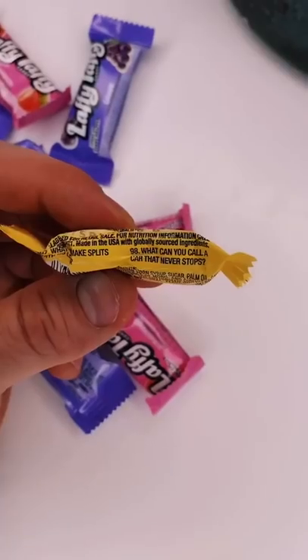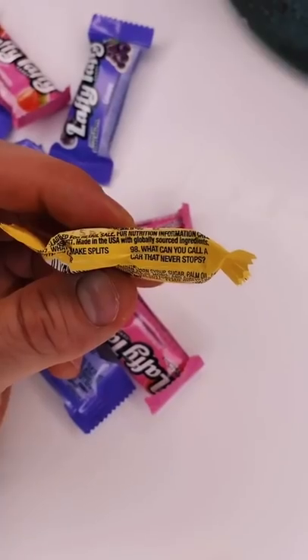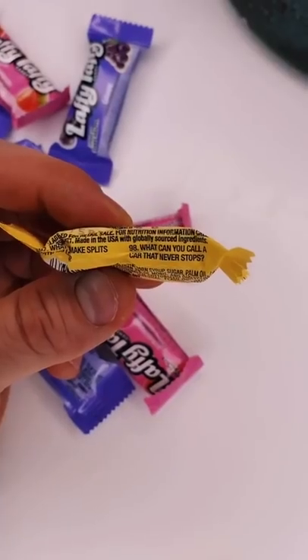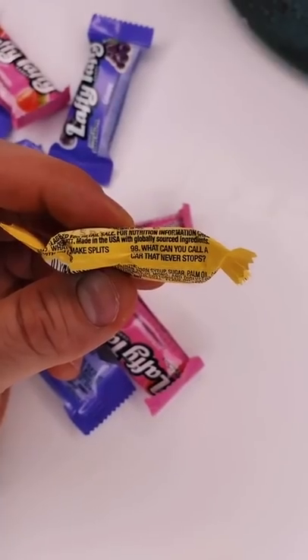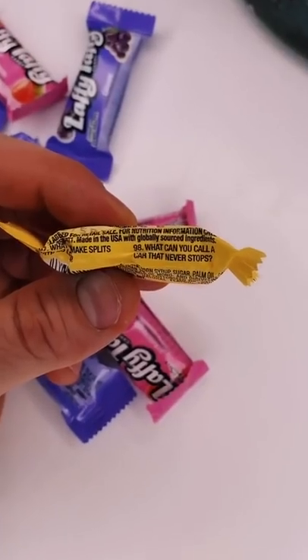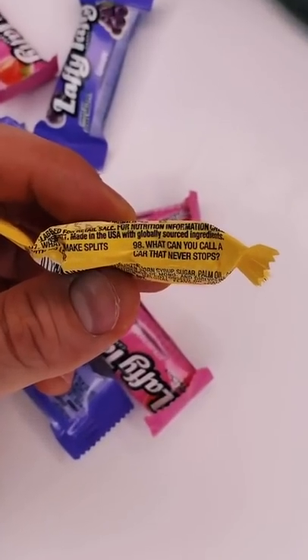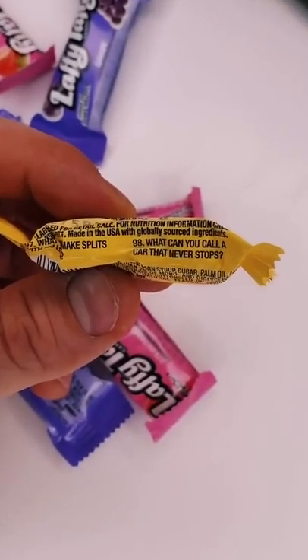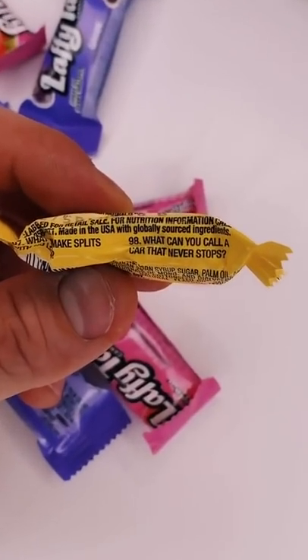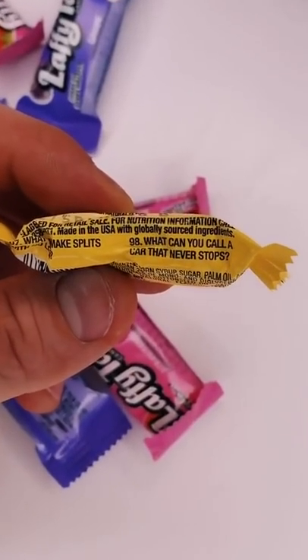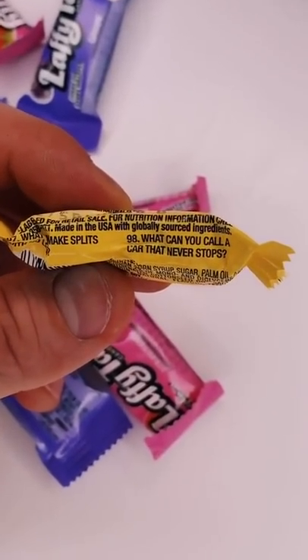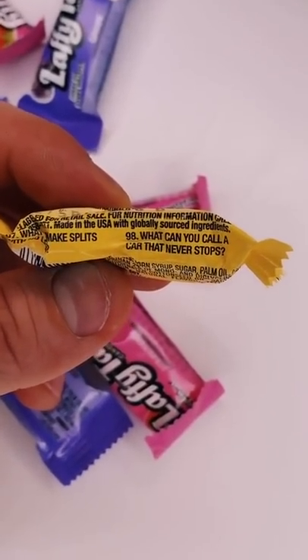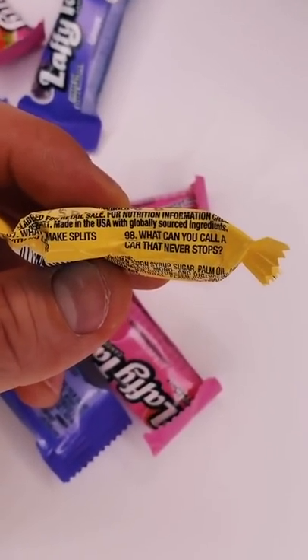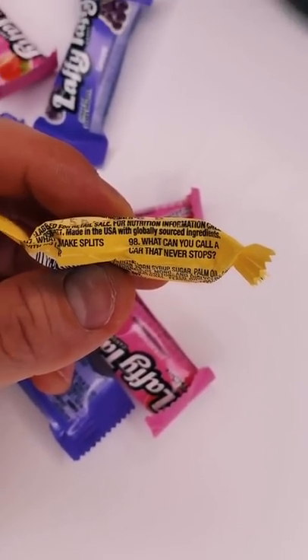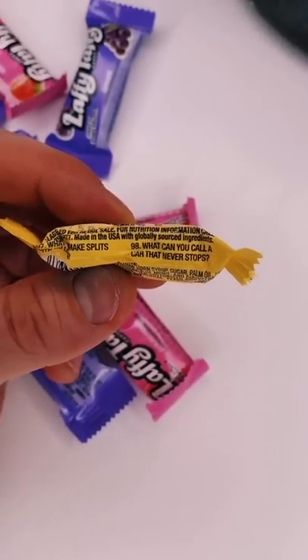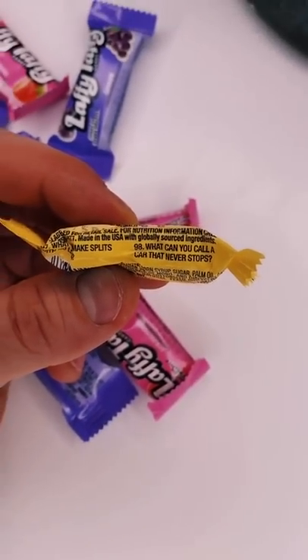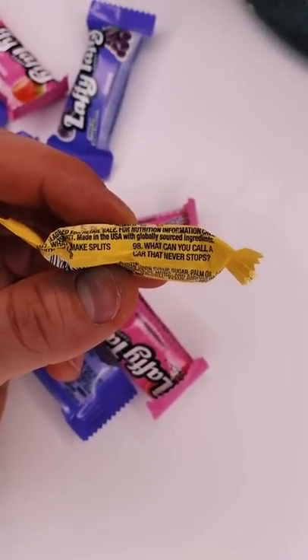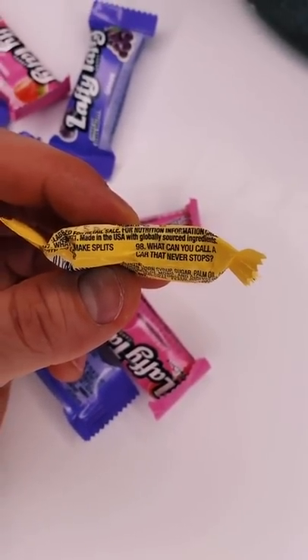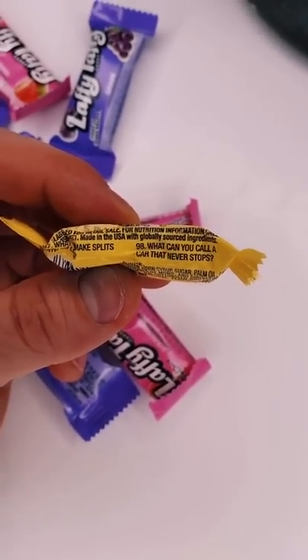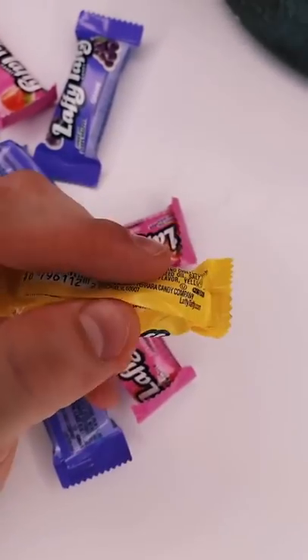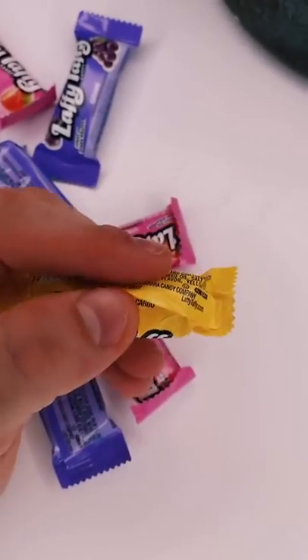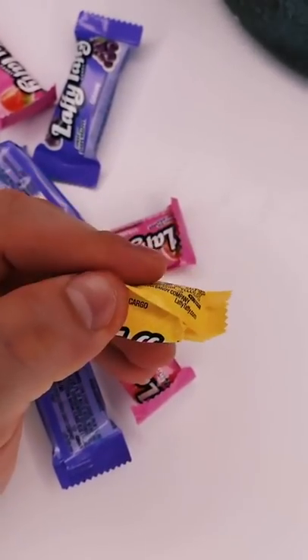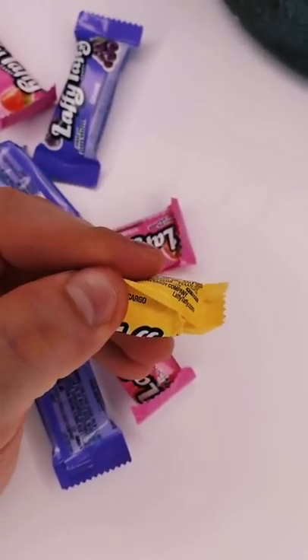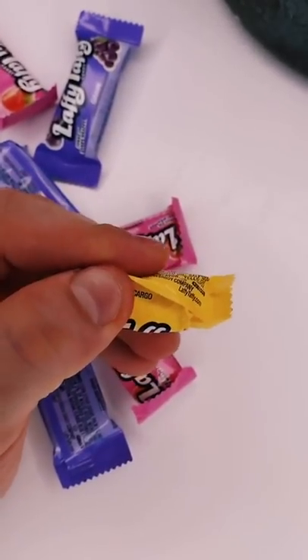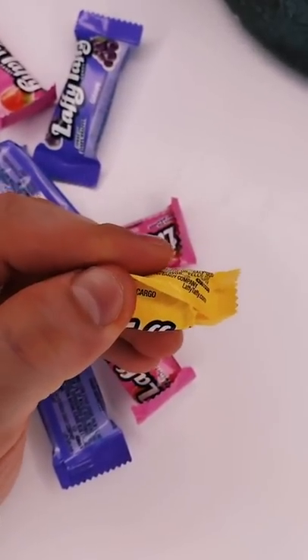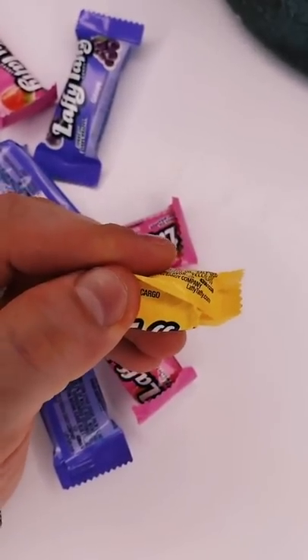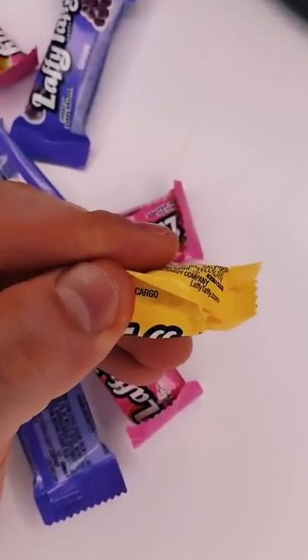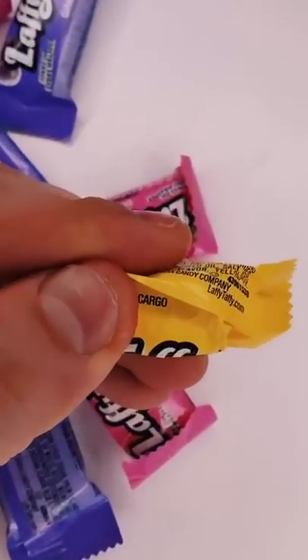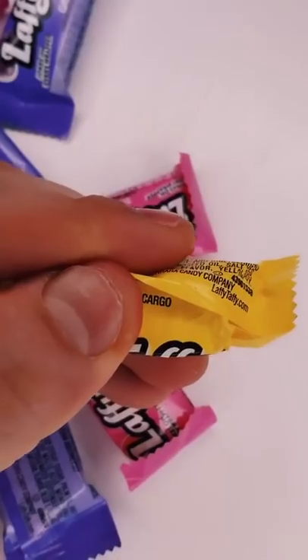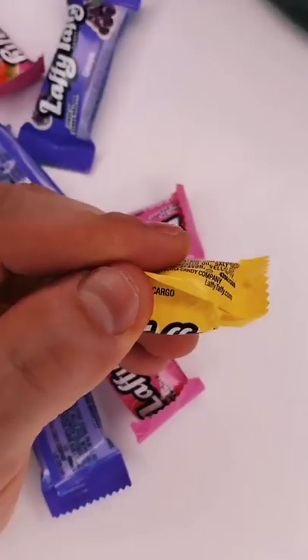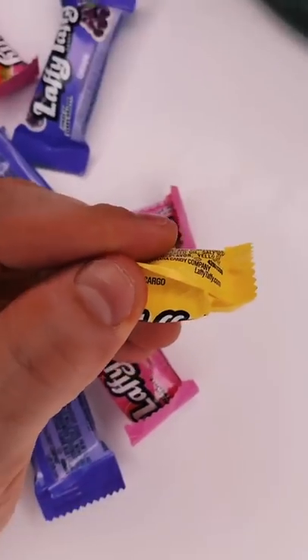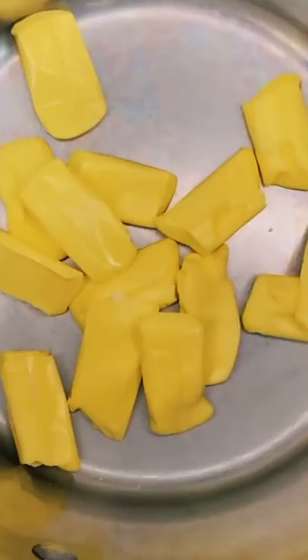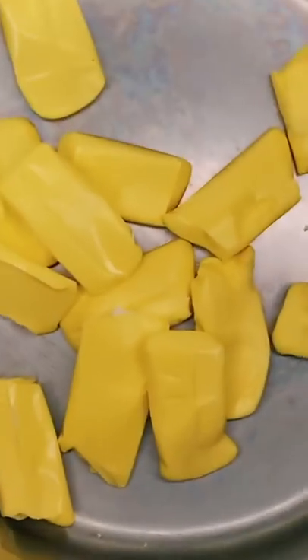Before we do — what can you call a car that never stops? Cargo! Ha! It's done.